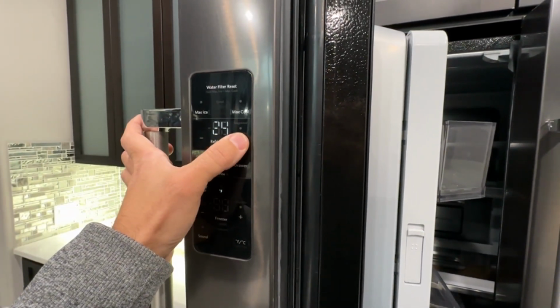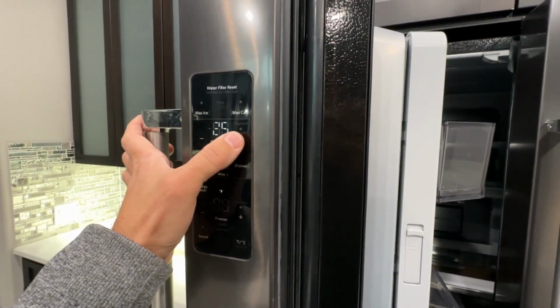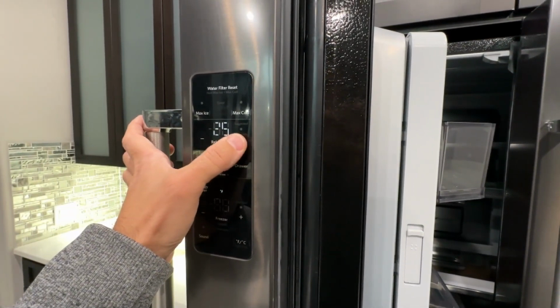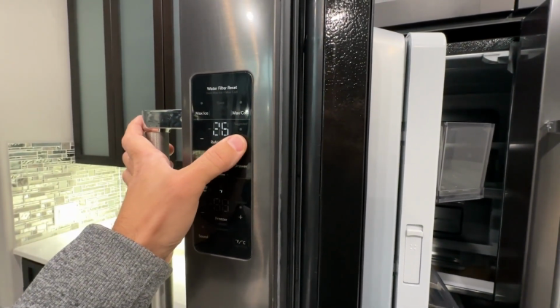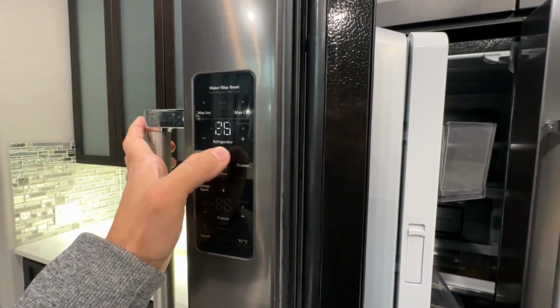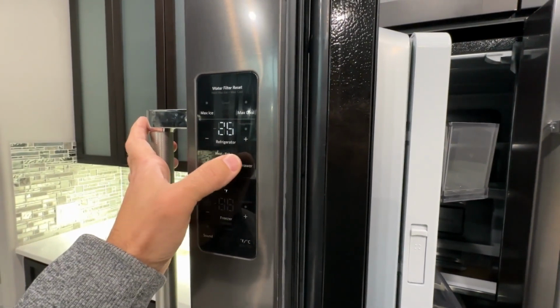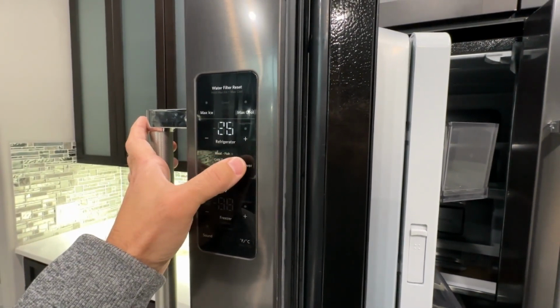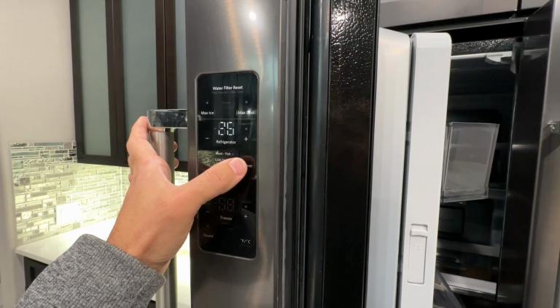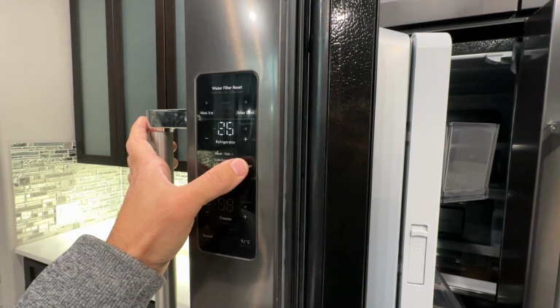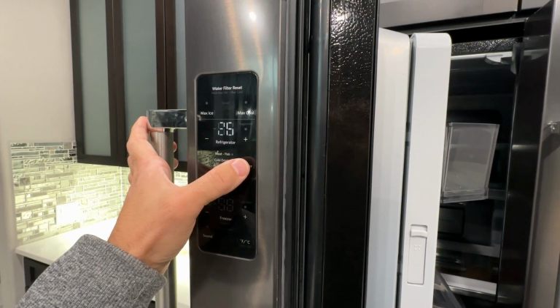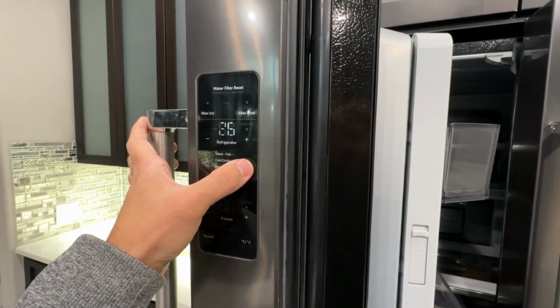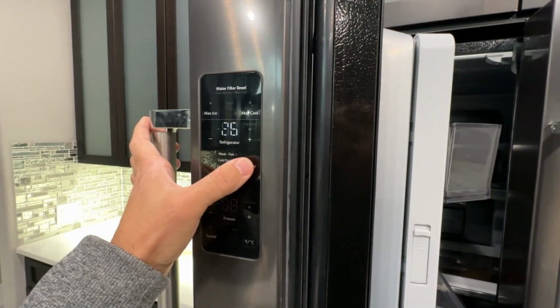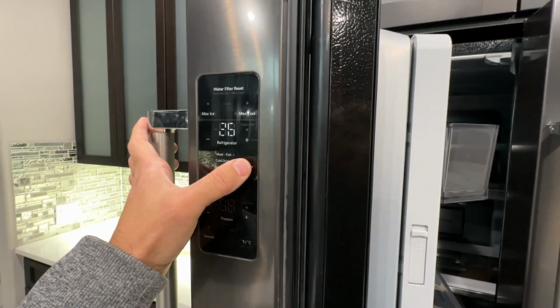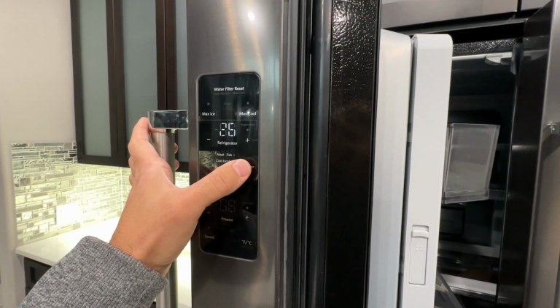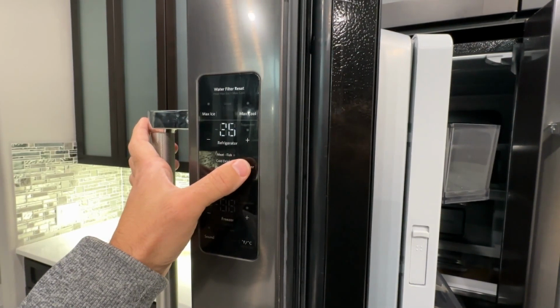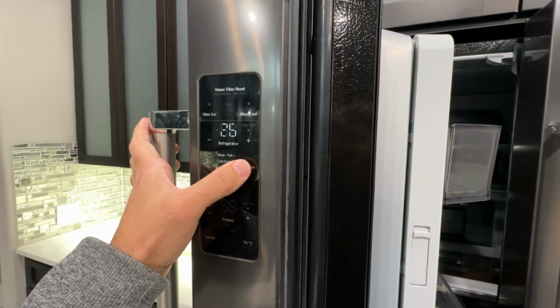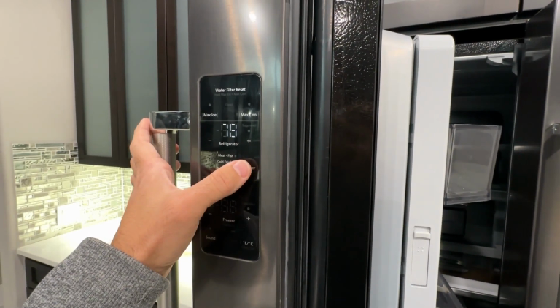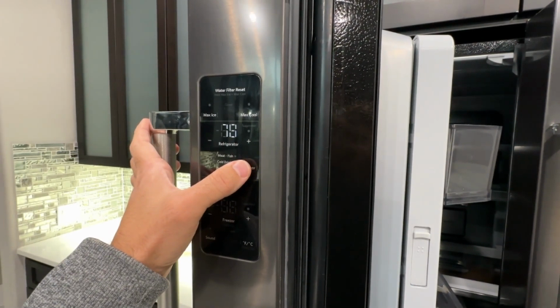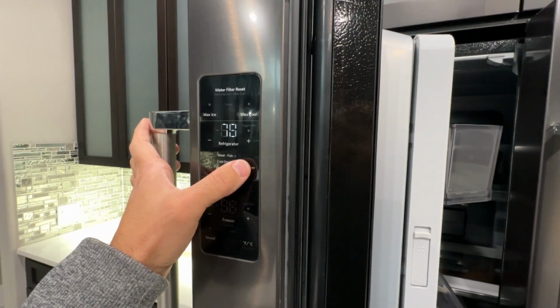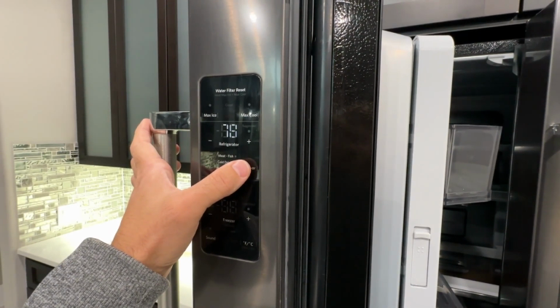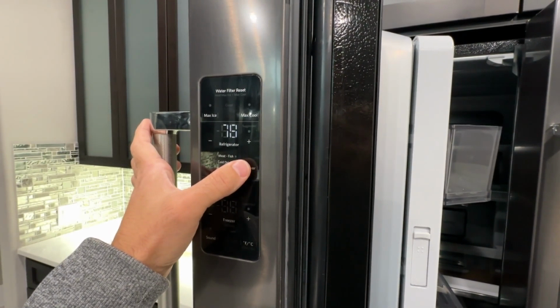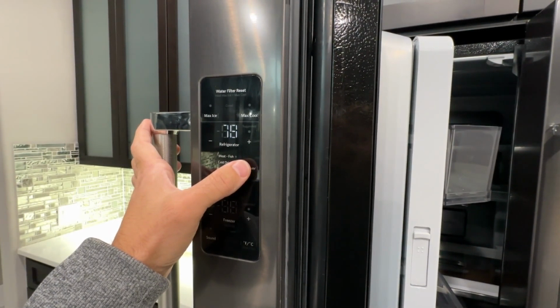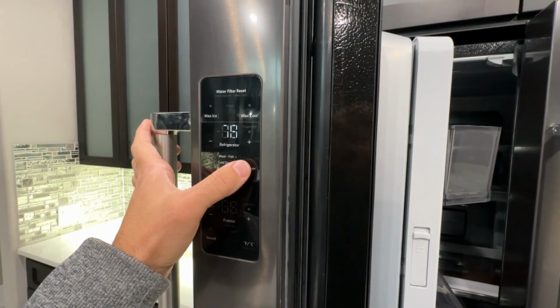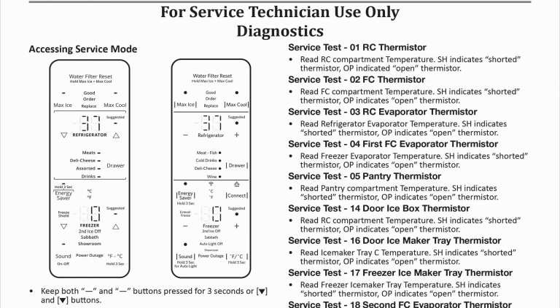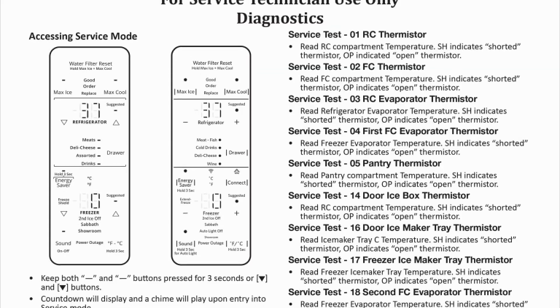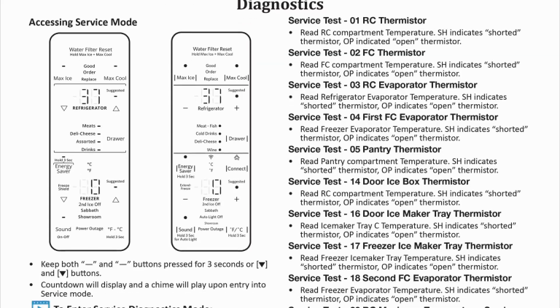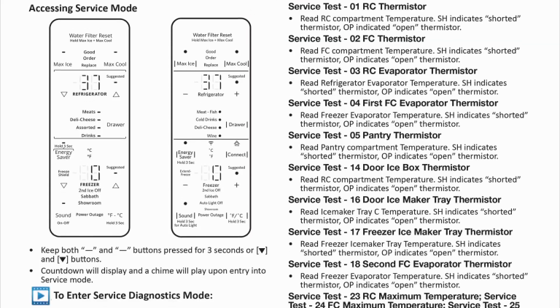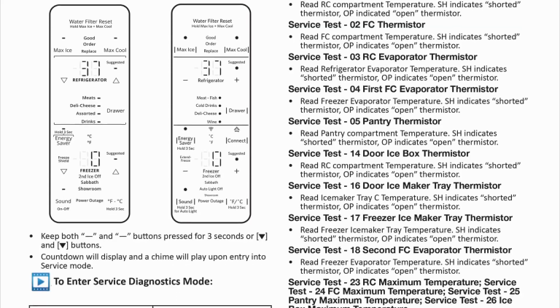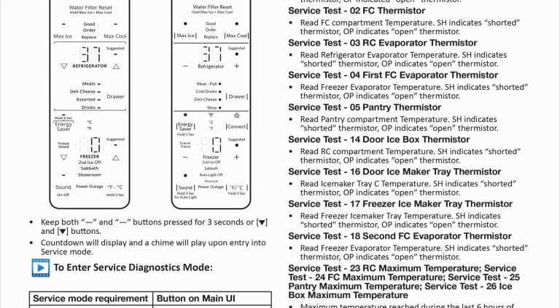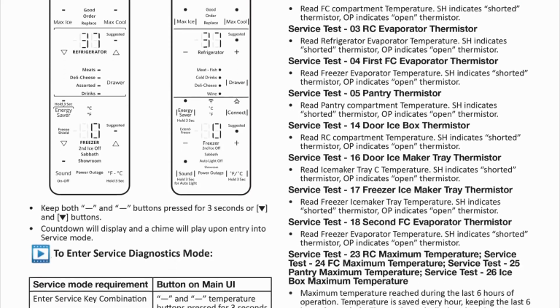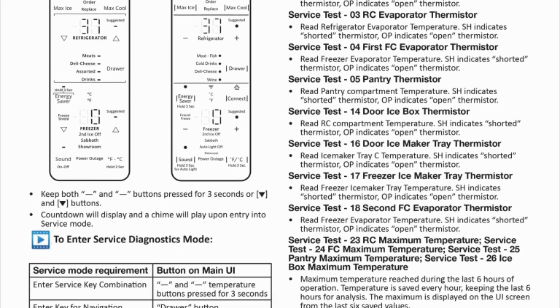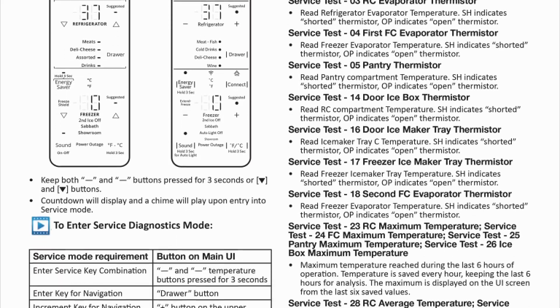To understand what test you are running, I prepared a list of all diagnostic modes that you can run on your KitchenAid refrigerator.